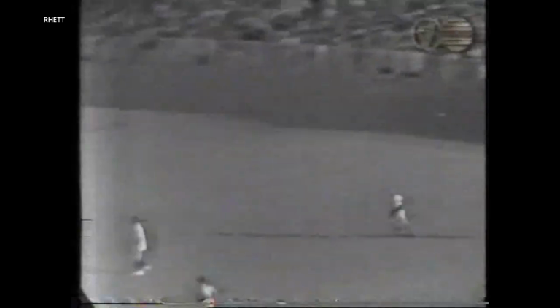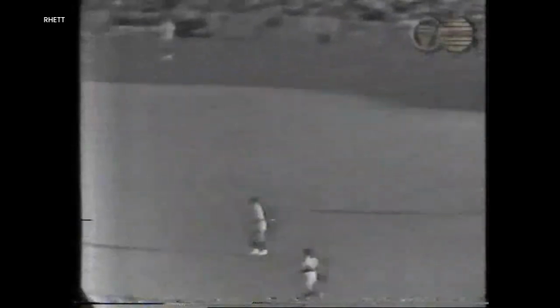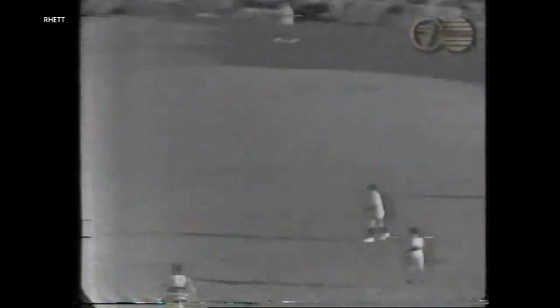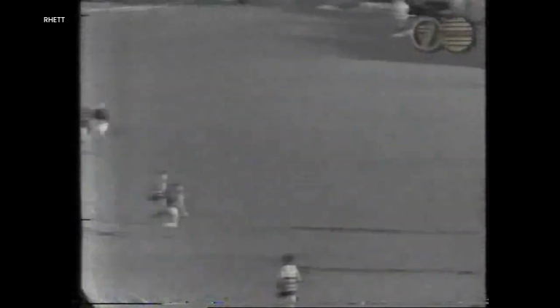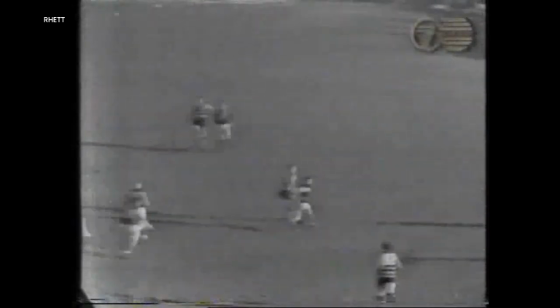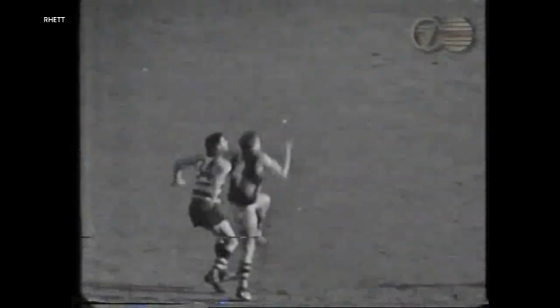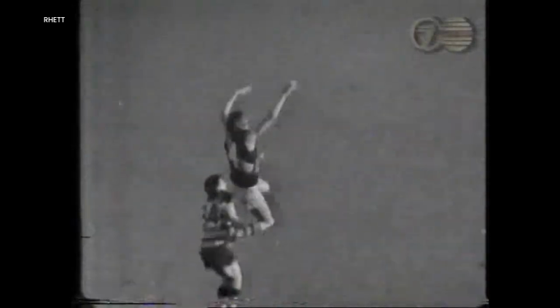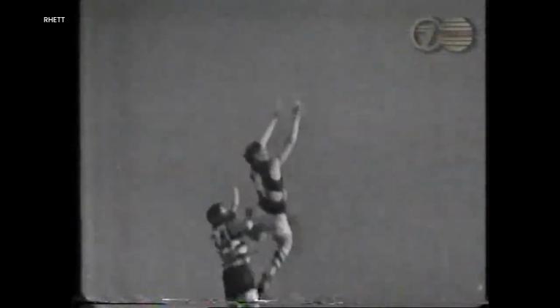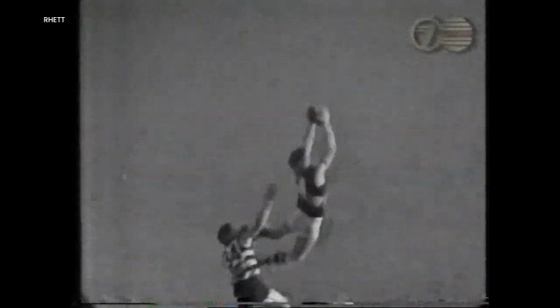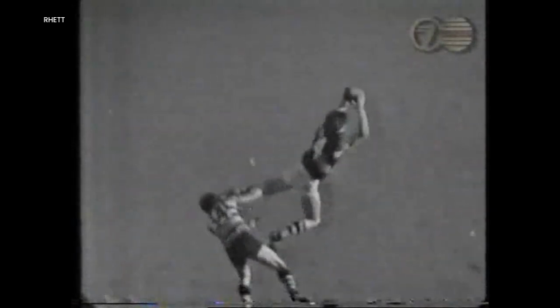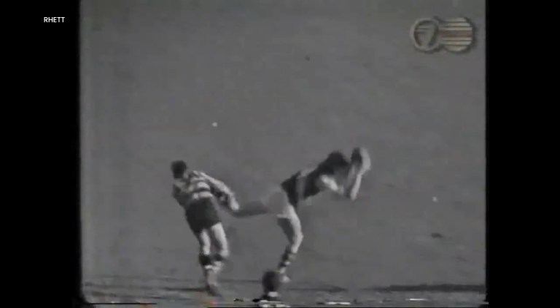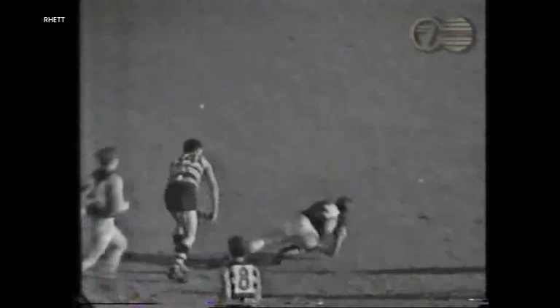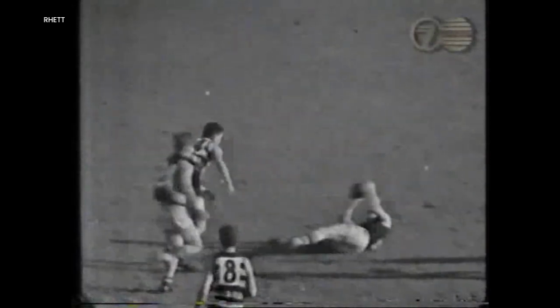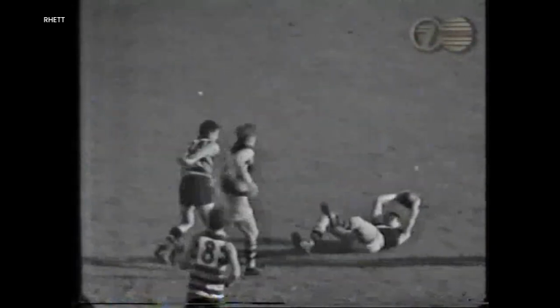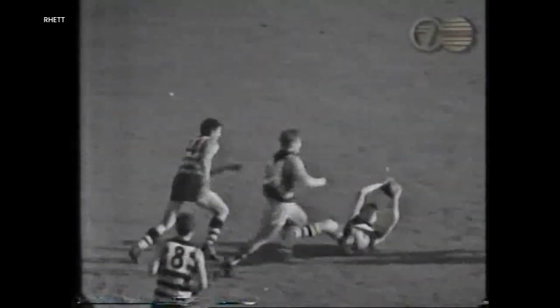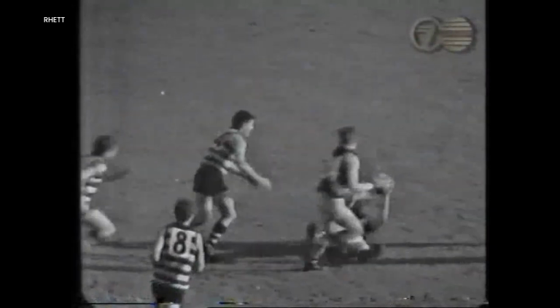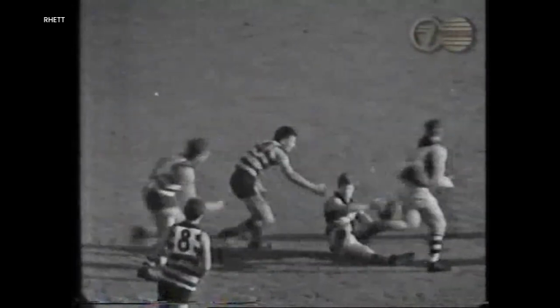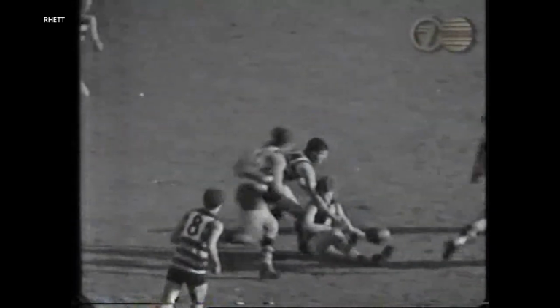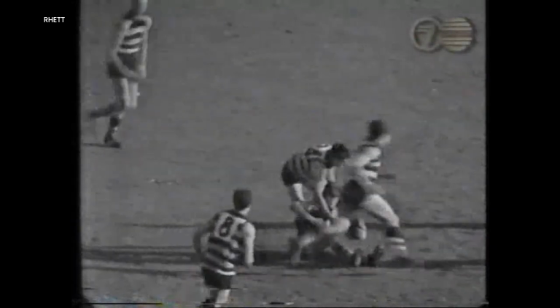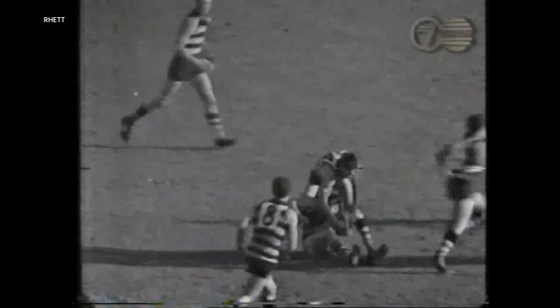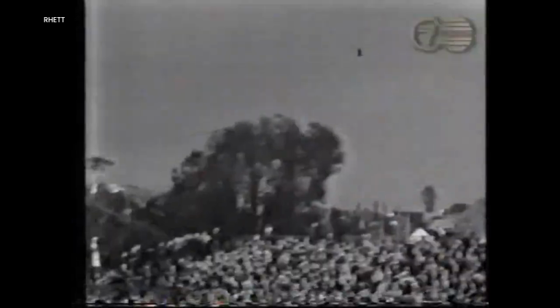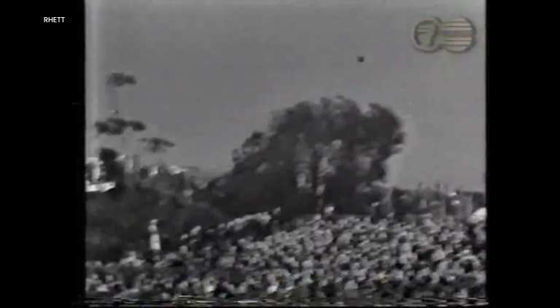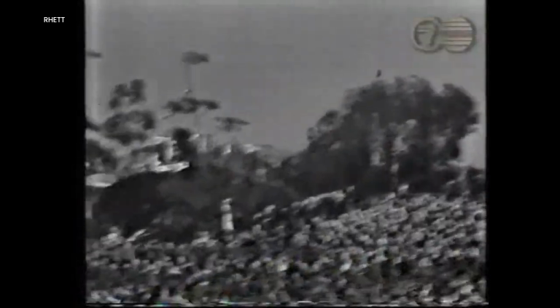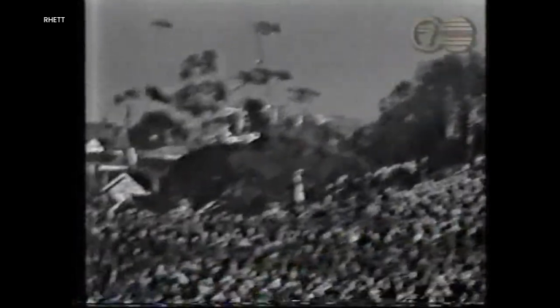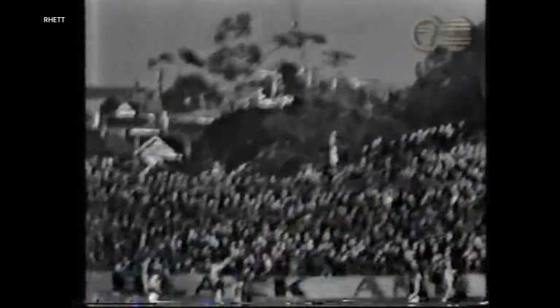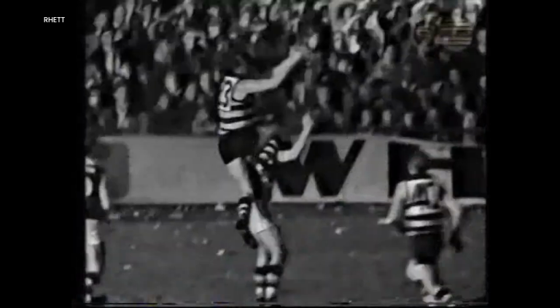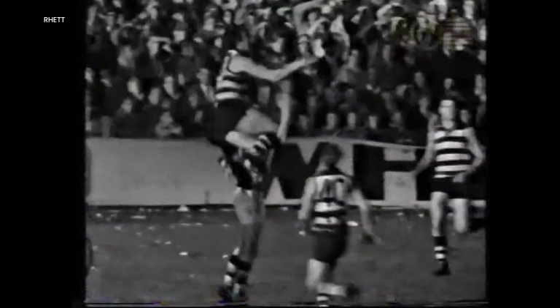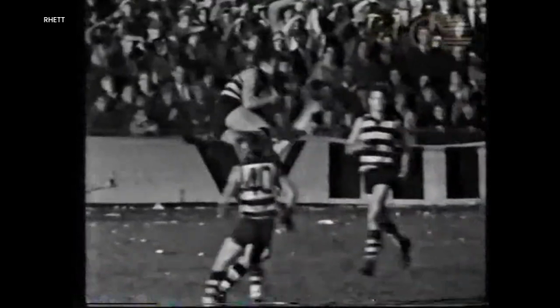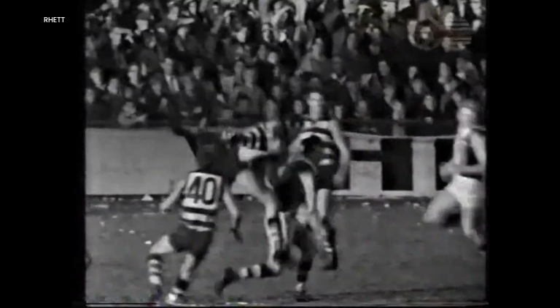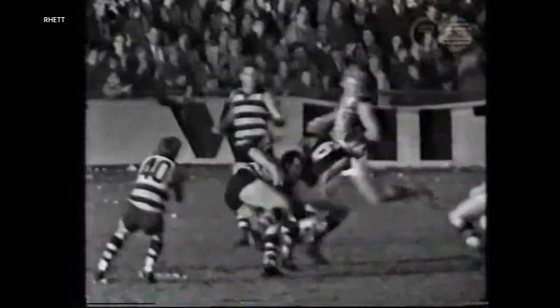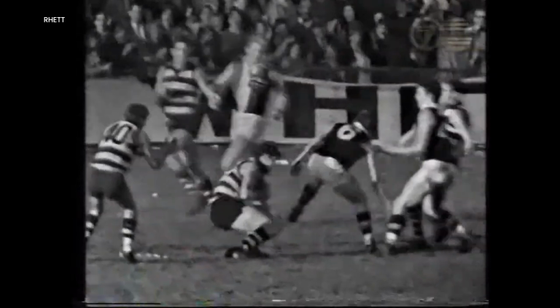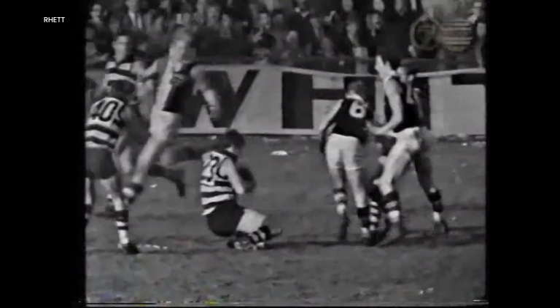Roy West kicking in towards the centre — Royce Hart! Wade from behind, he's left off, look at that!